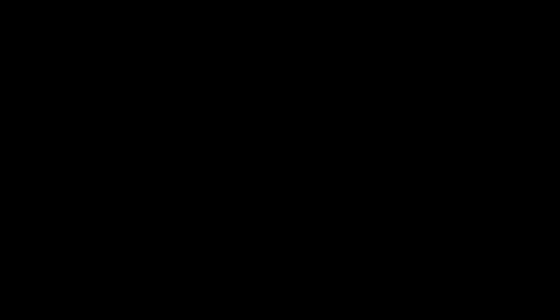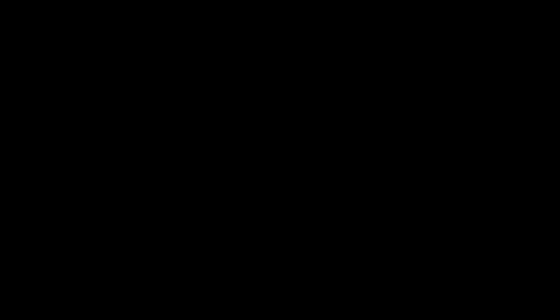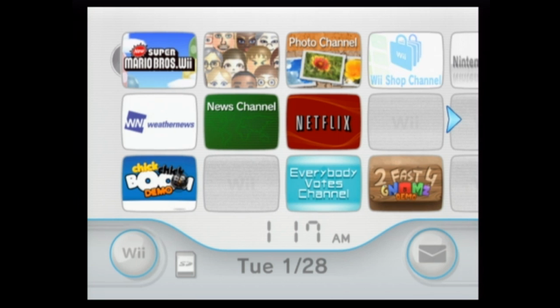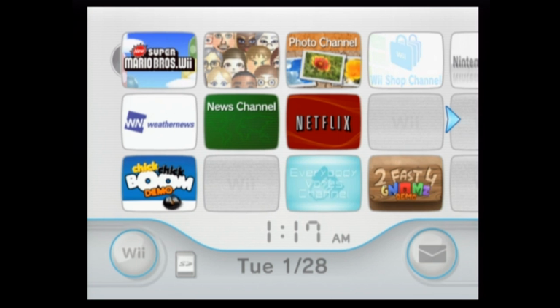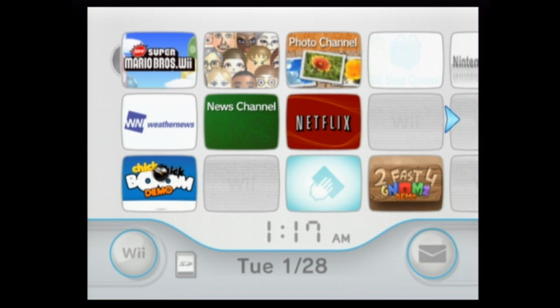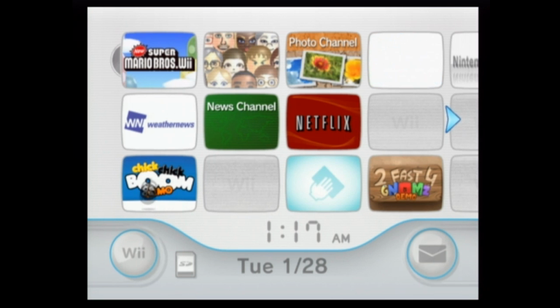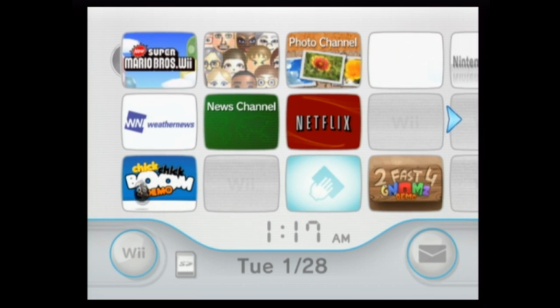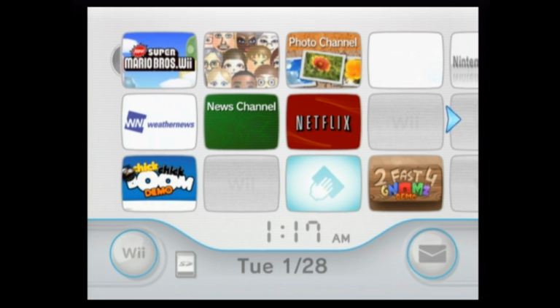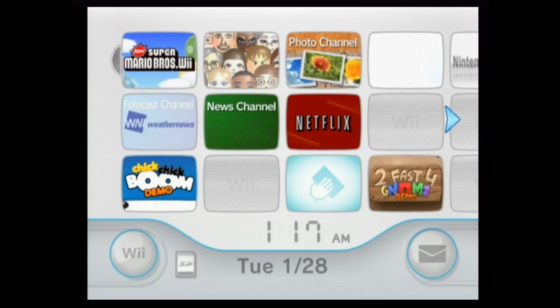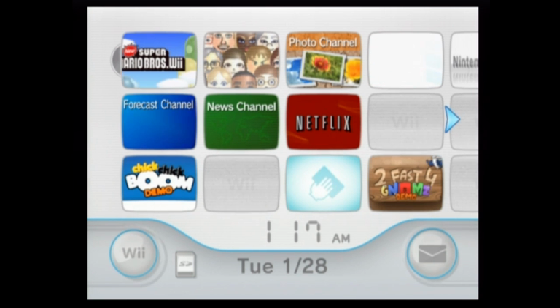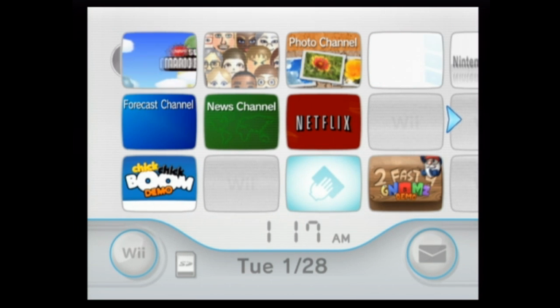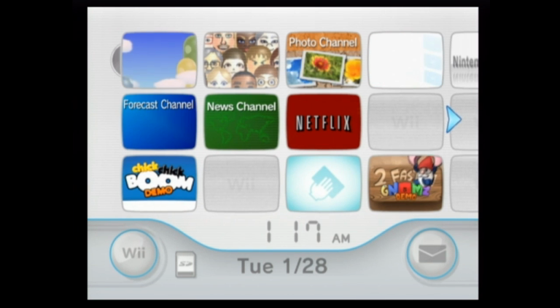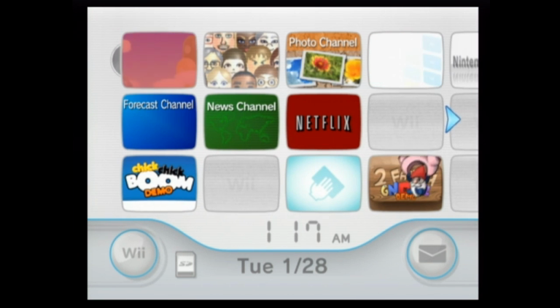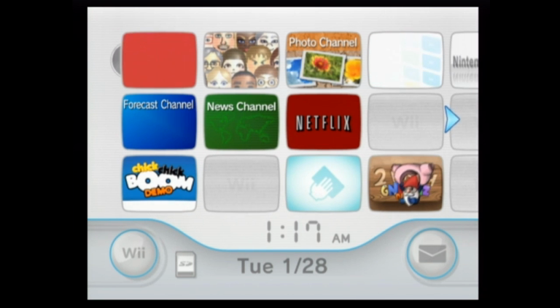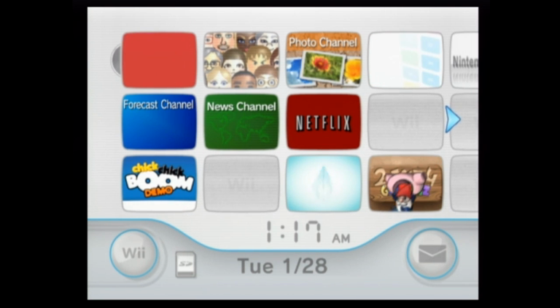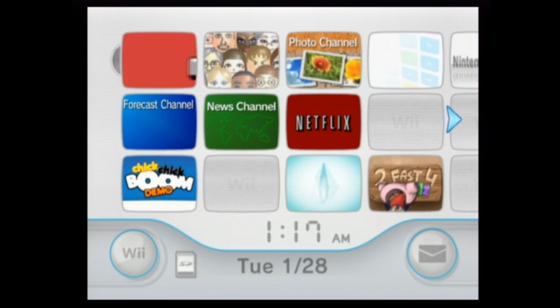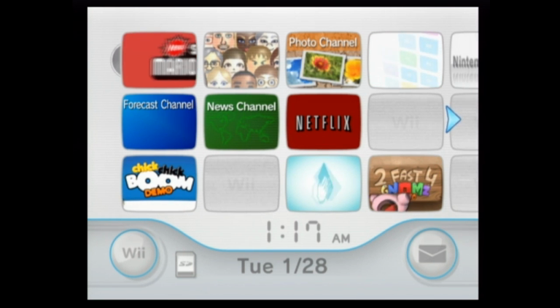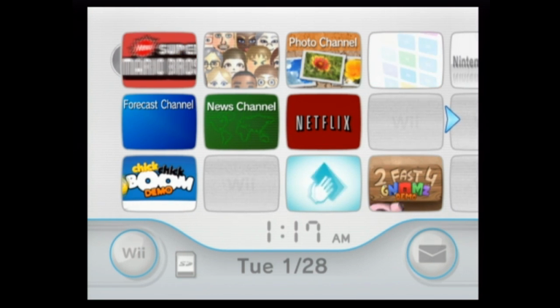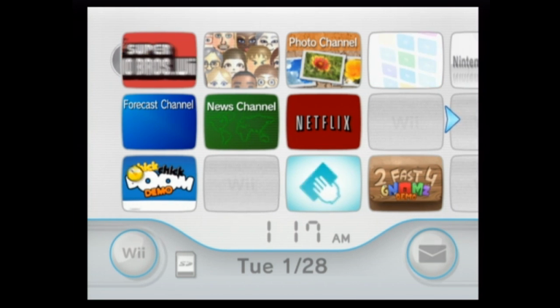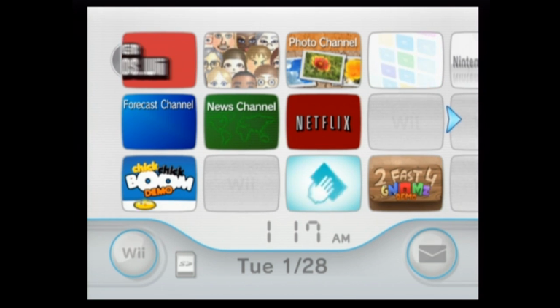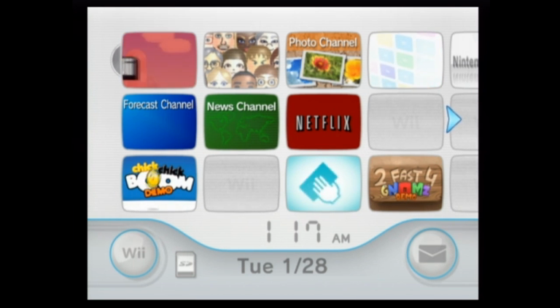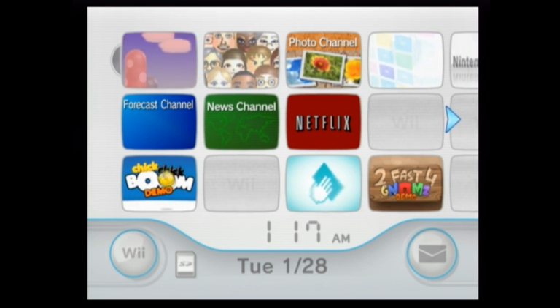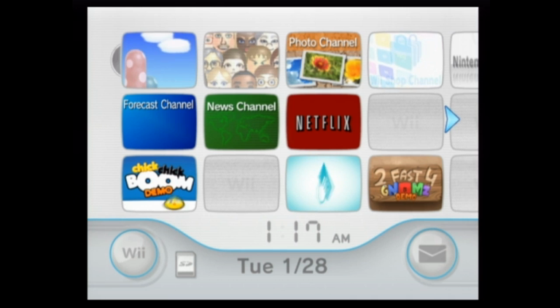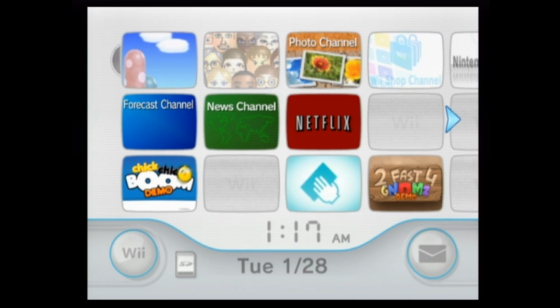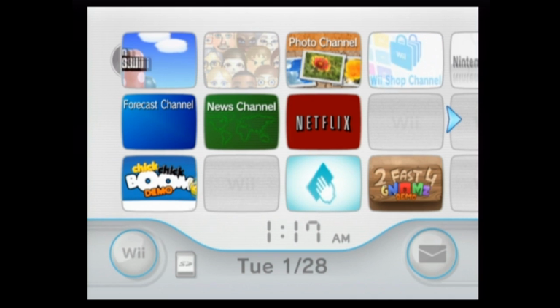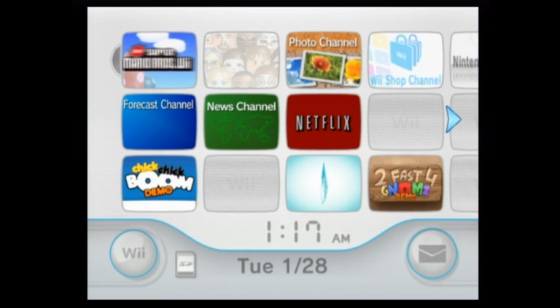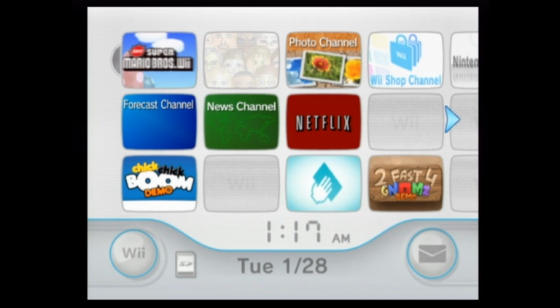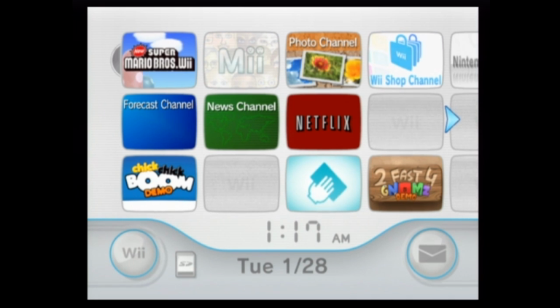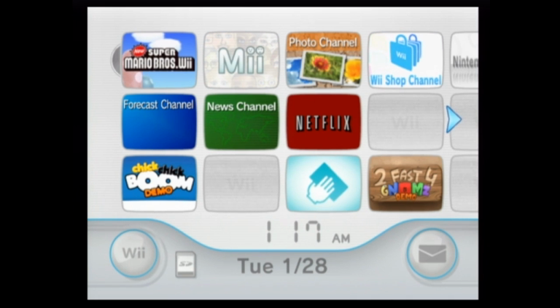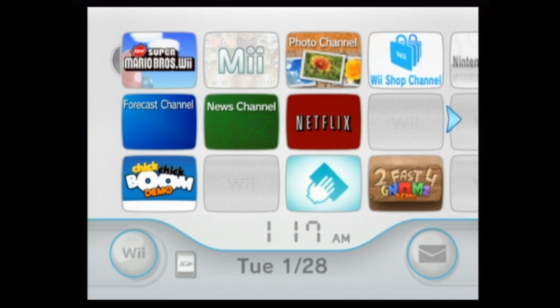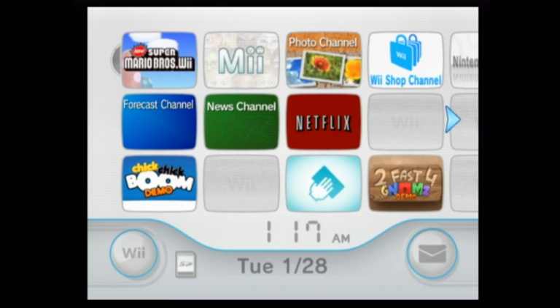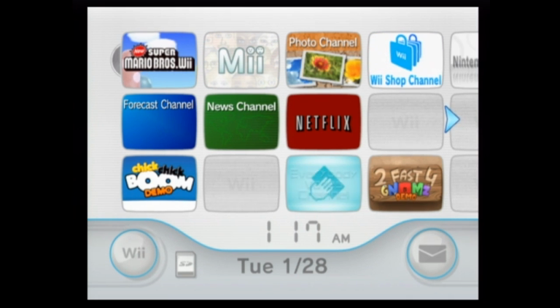Hello everybody, today I'm going to show you how to get American Netflix on the Wii, like I did for PS3 and I probably will do for 360.